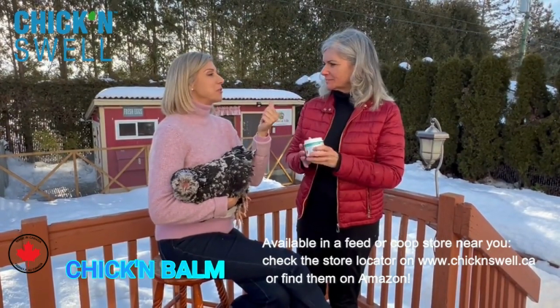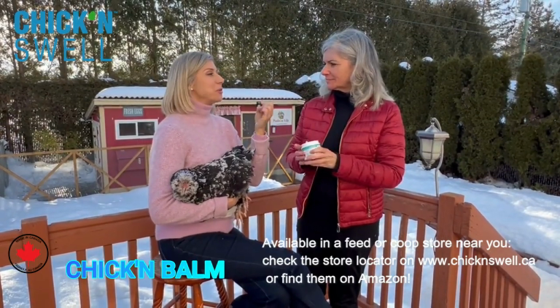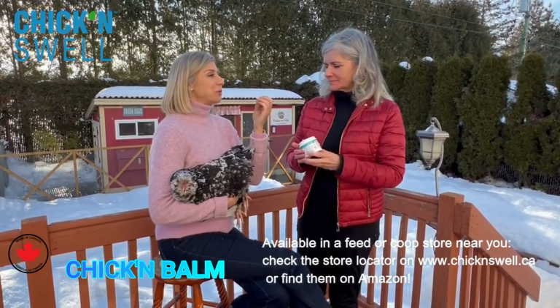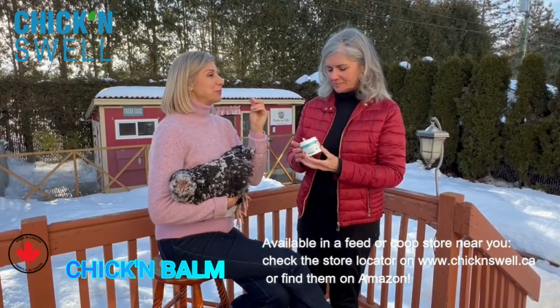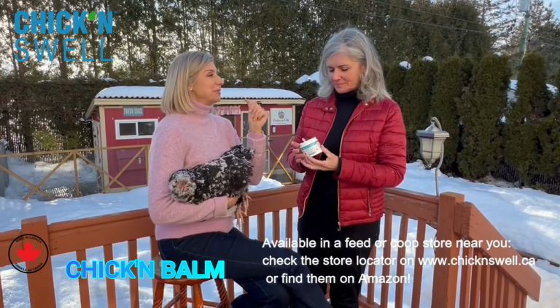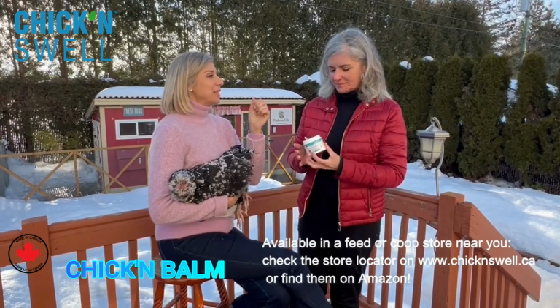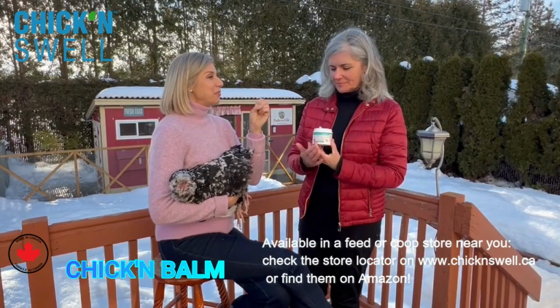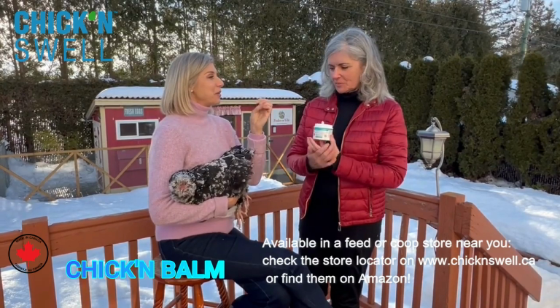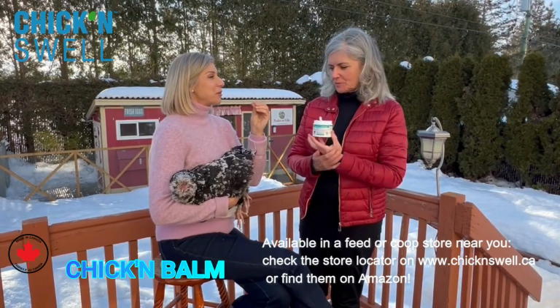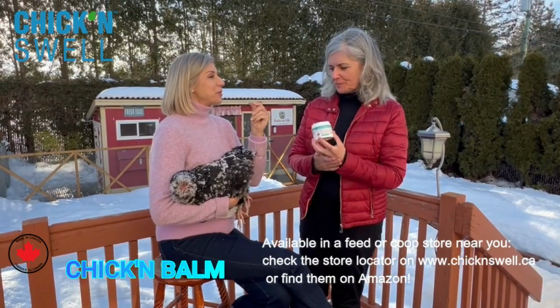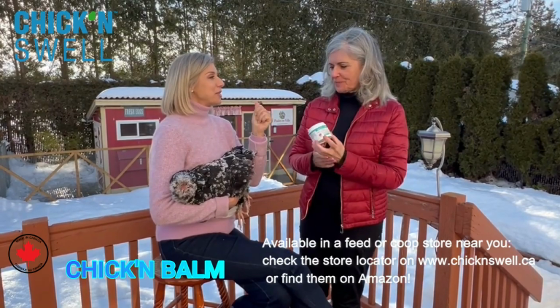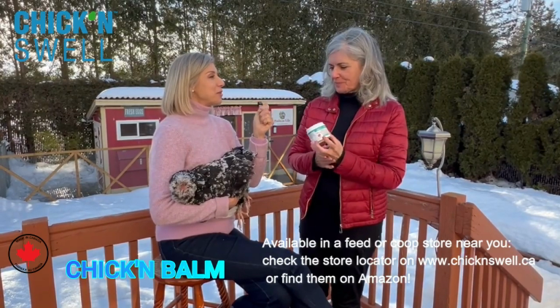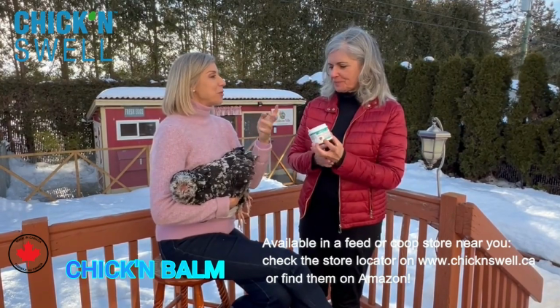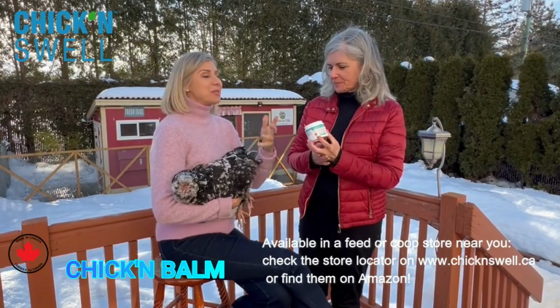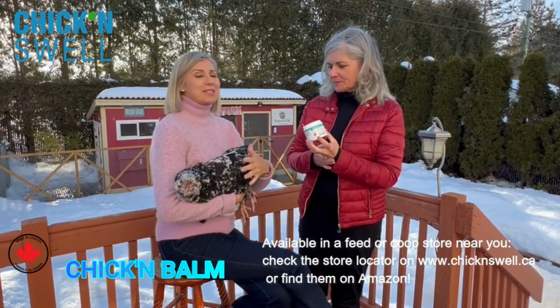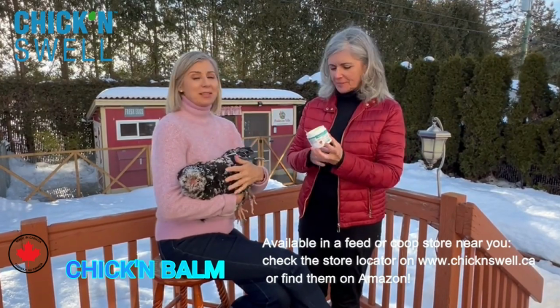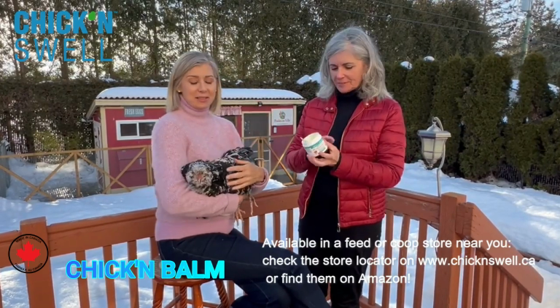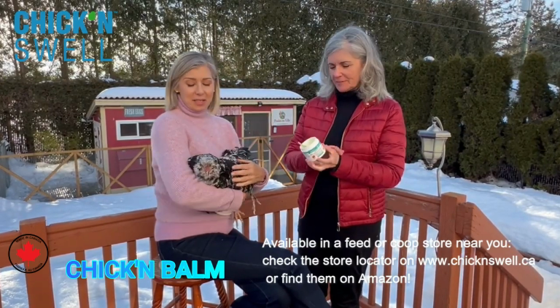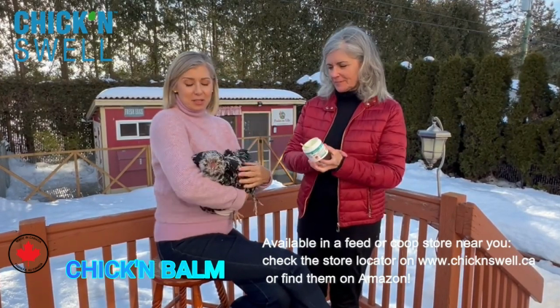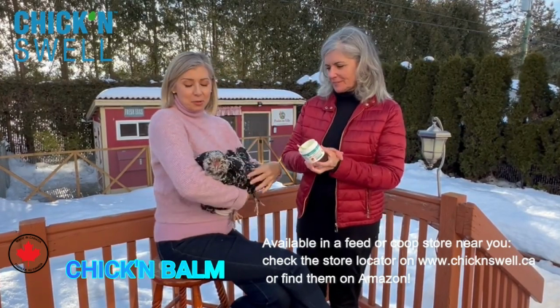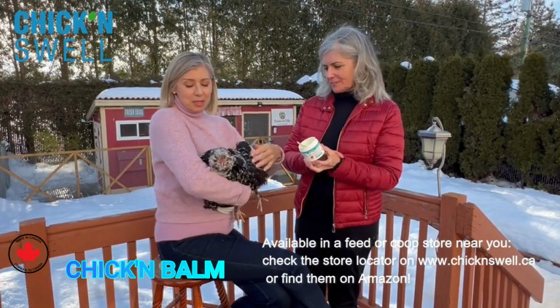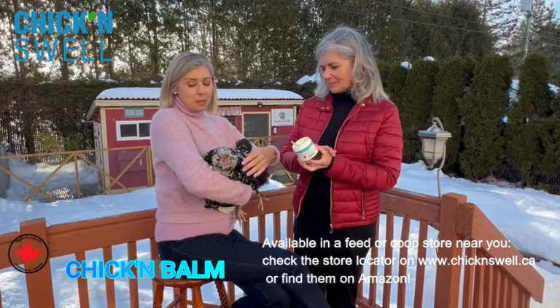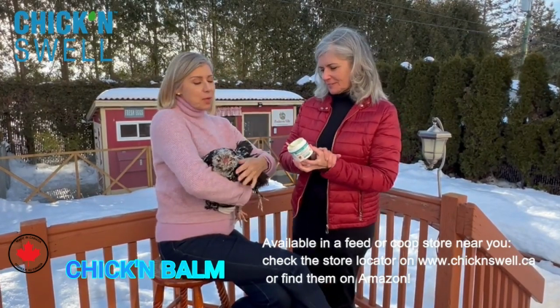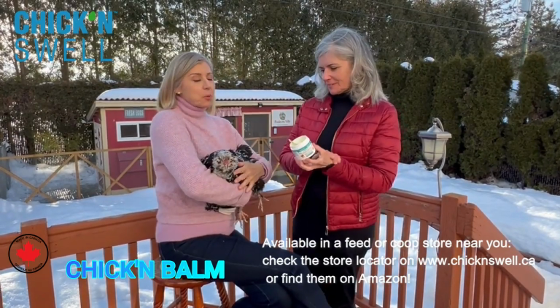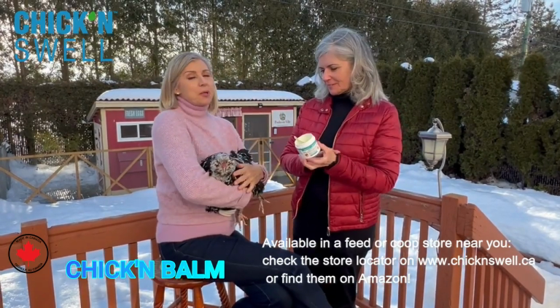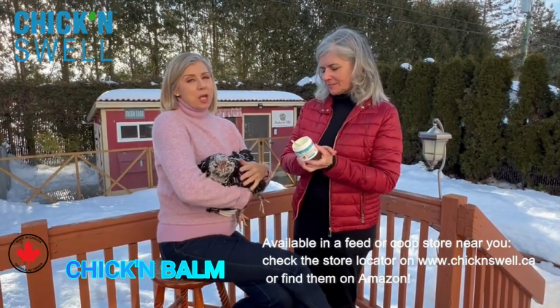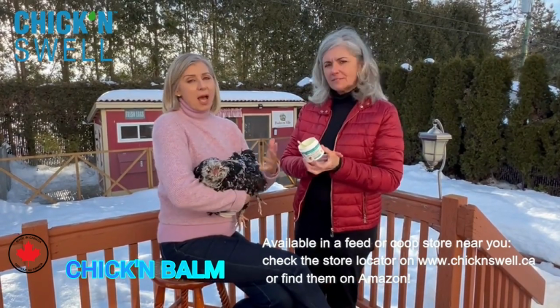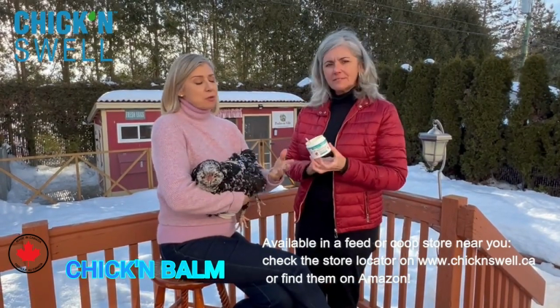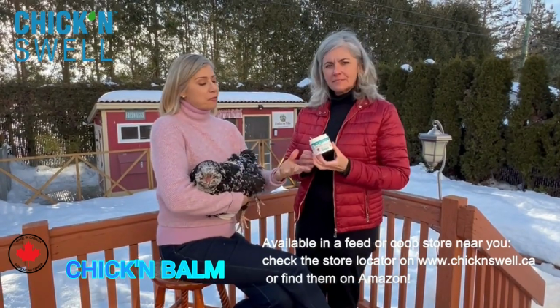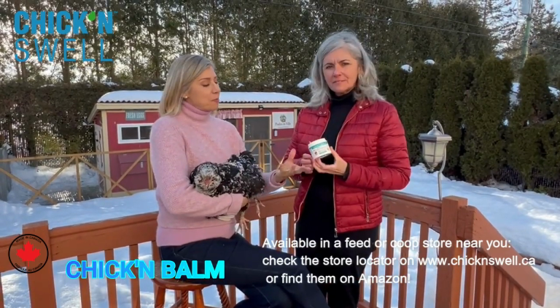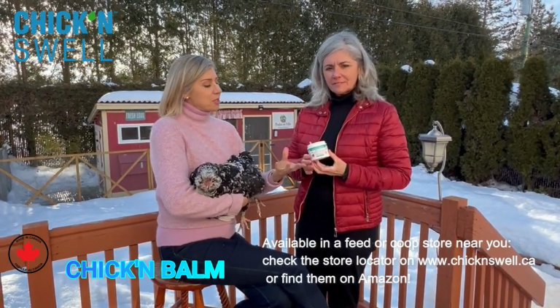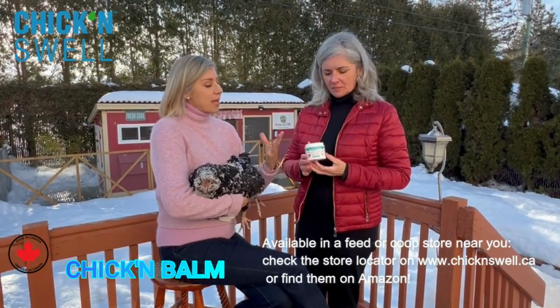It also has lavender oil and rosemary oil. You can even use it on your own fingers and your own skin, so it's a great product to have in your medicine cabinet.